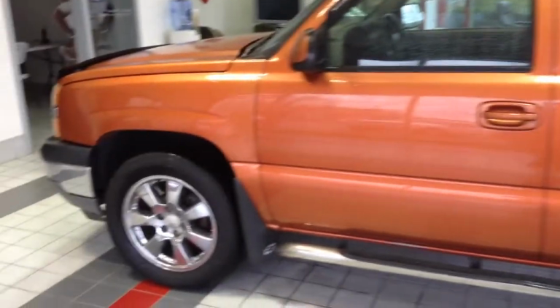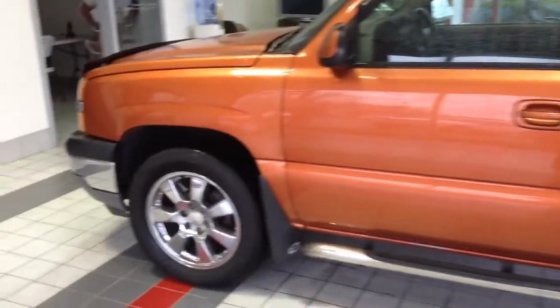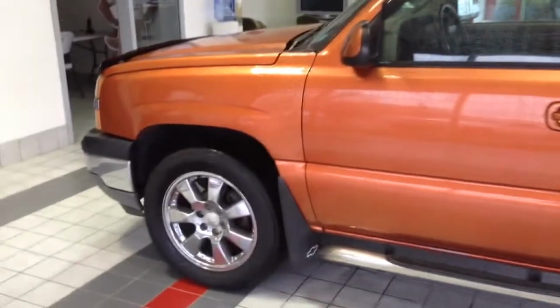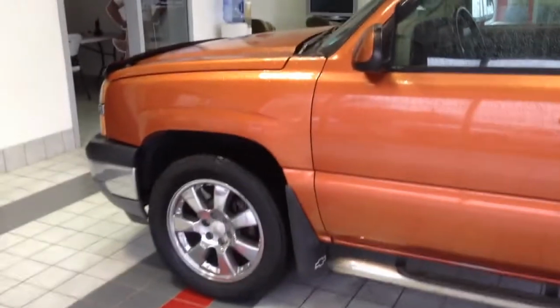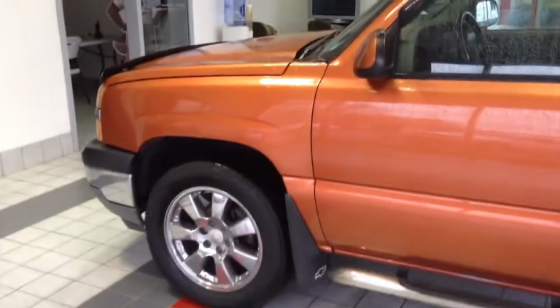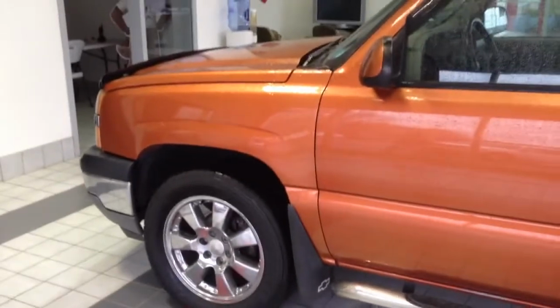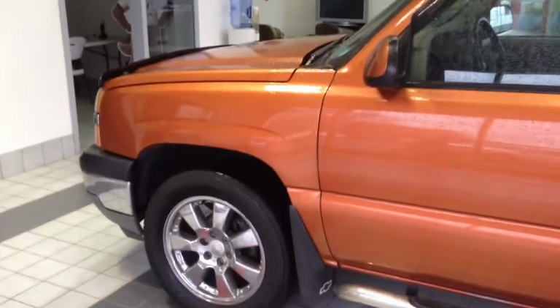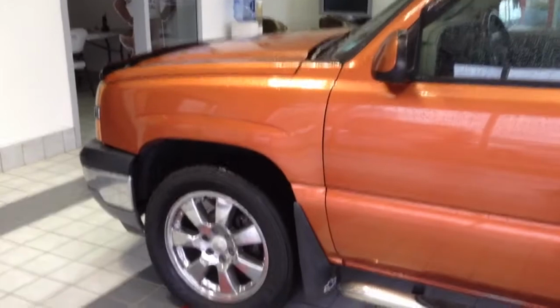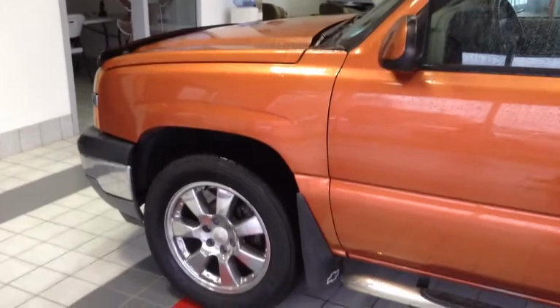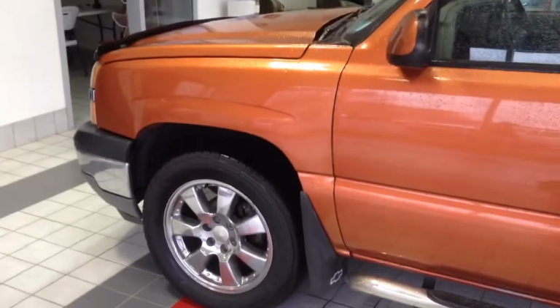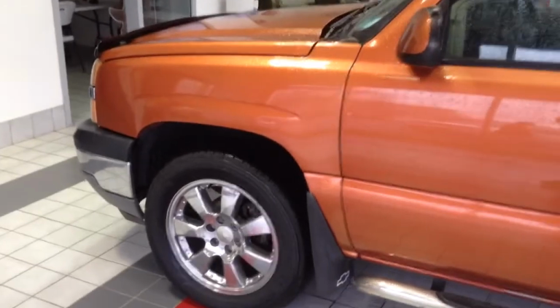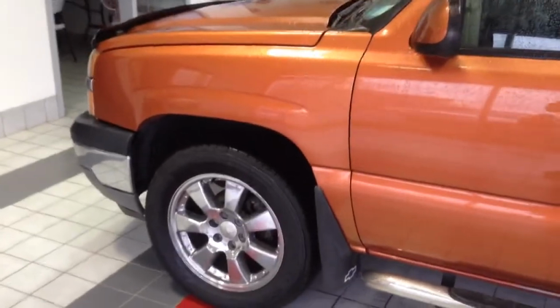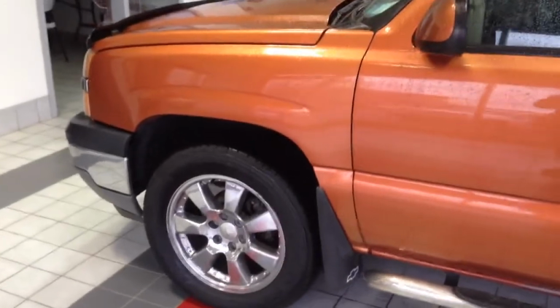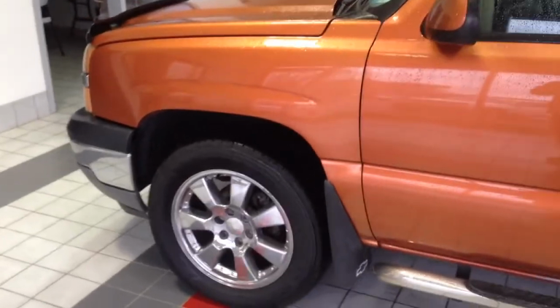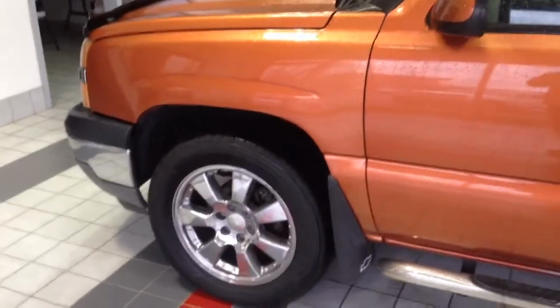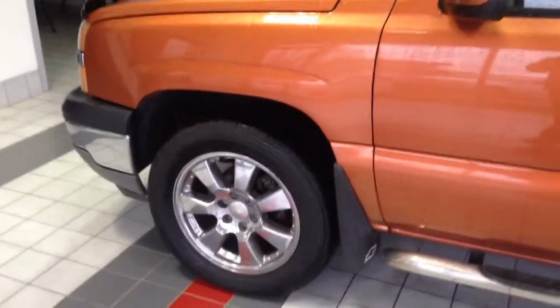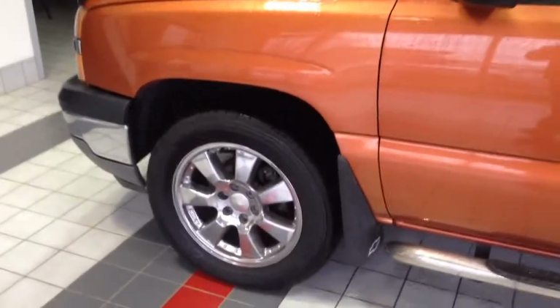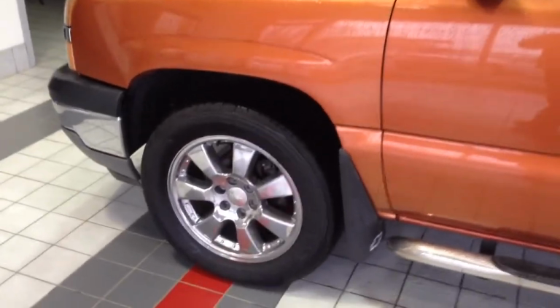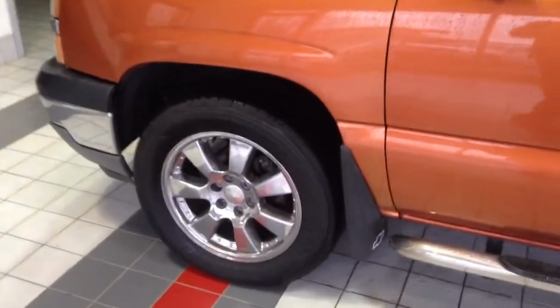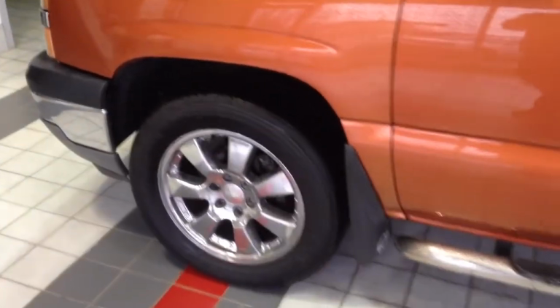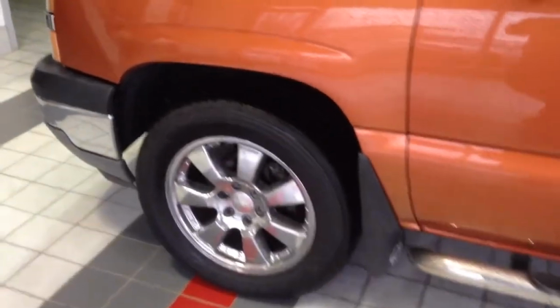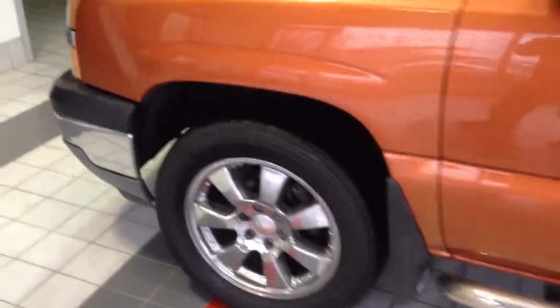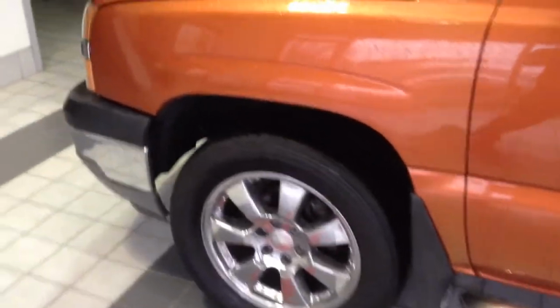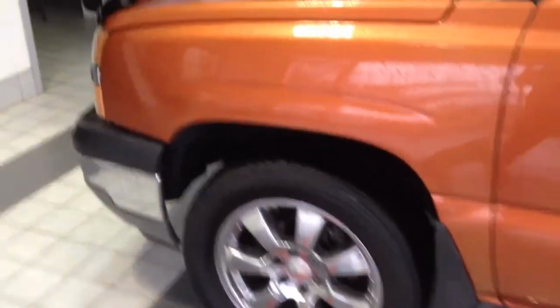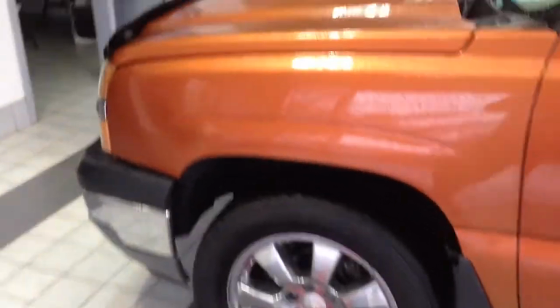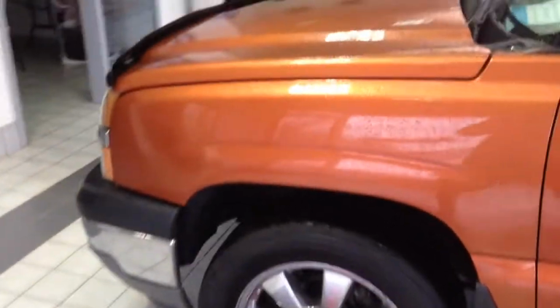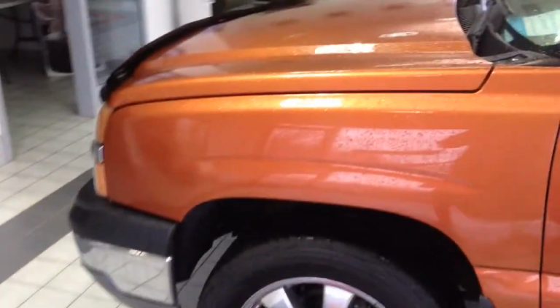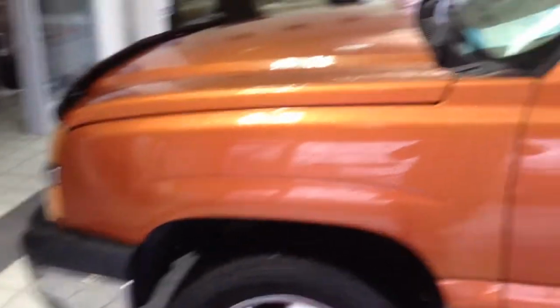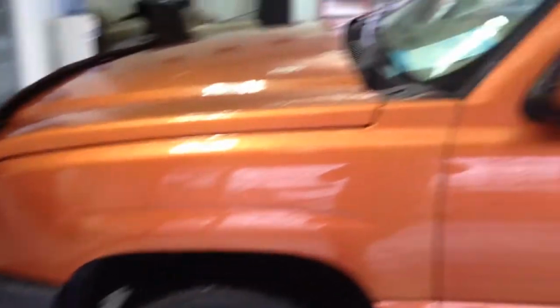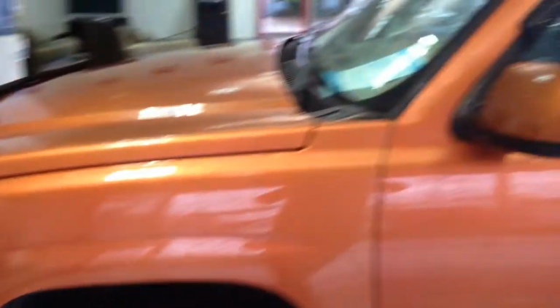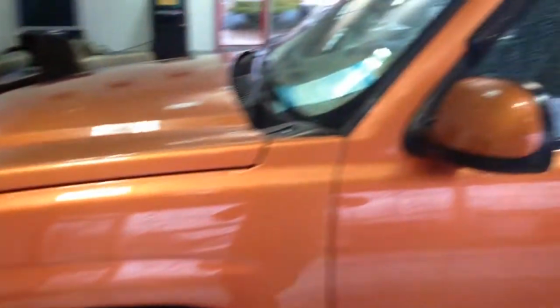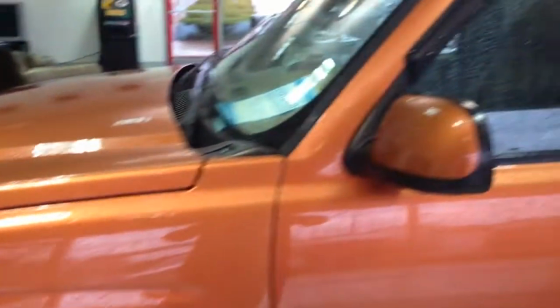Now this vehicle is just flawless — no dents or scratches. It's like brand new.